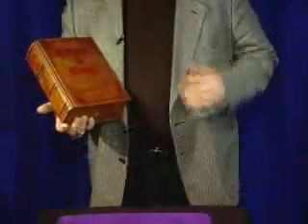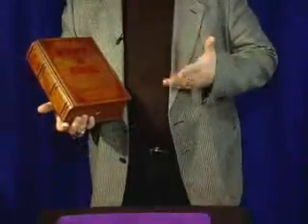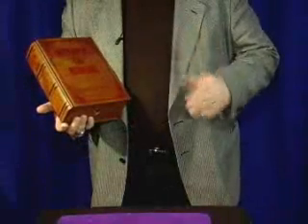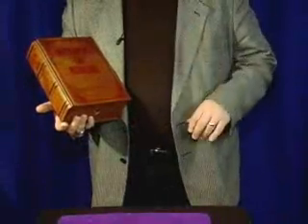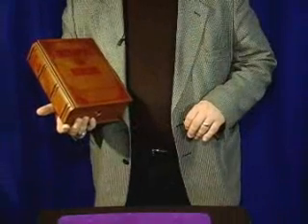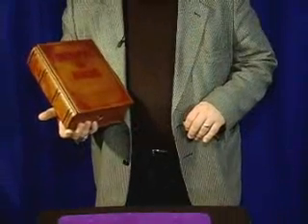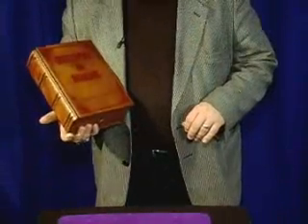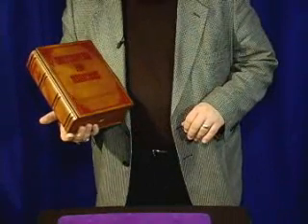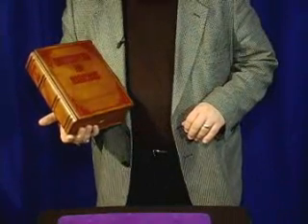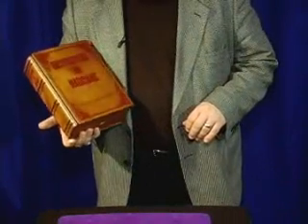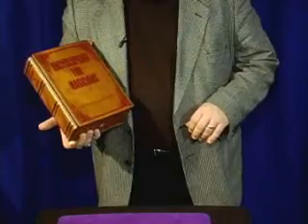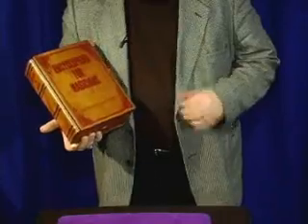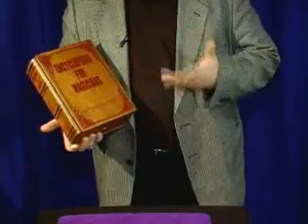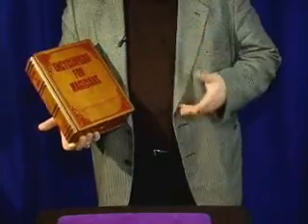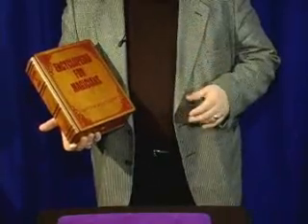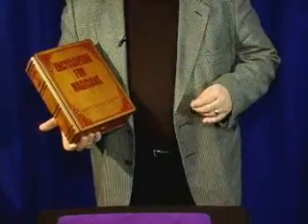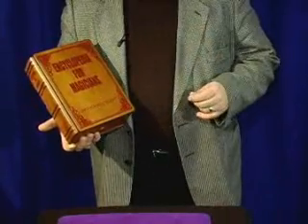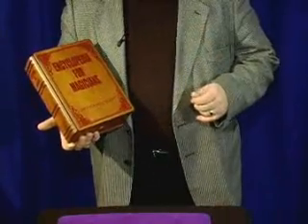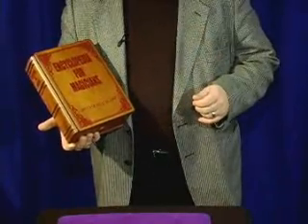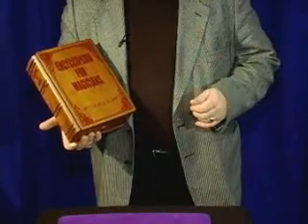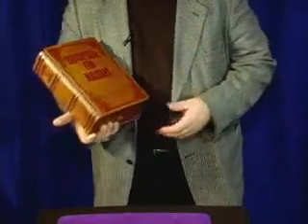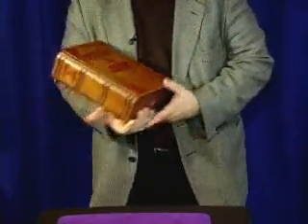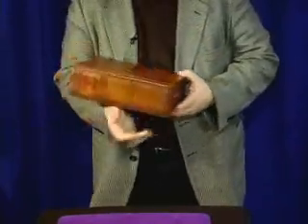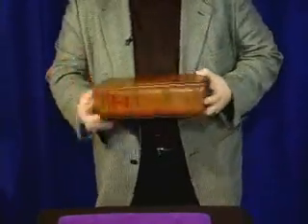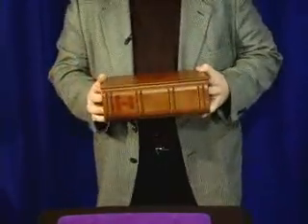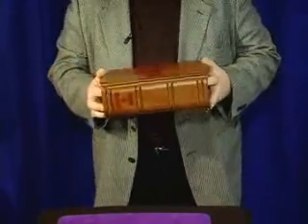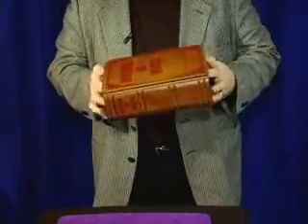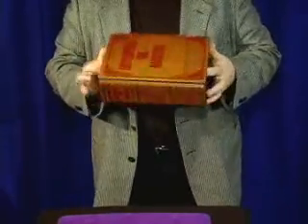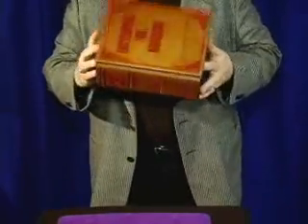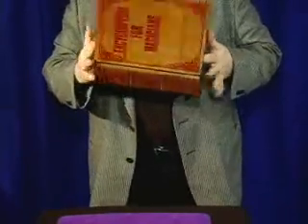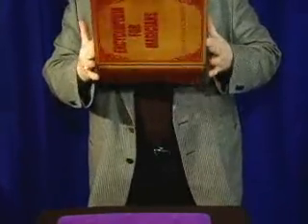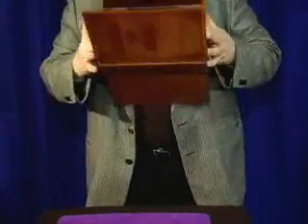Another beautifully designed piece in the Mikami line, this is the Encyclopedia Production Box. Inside it works like a tip over box.